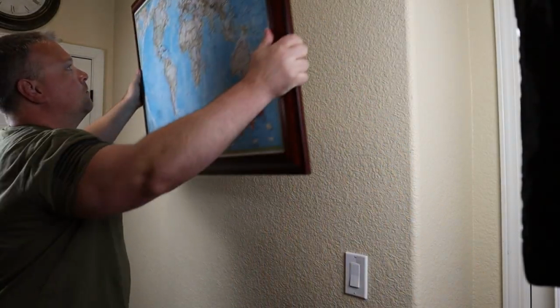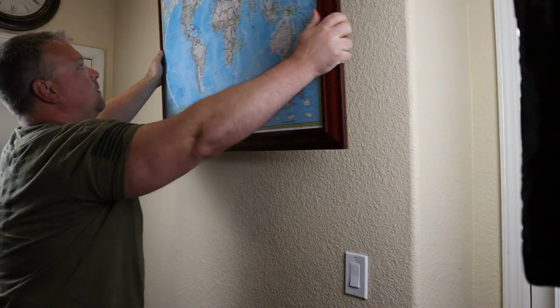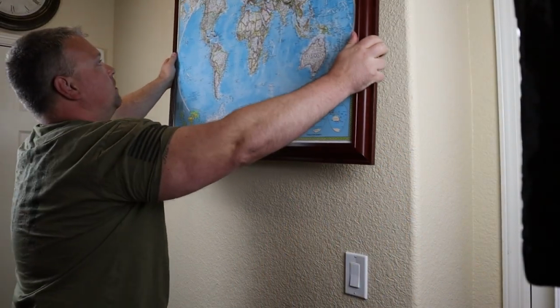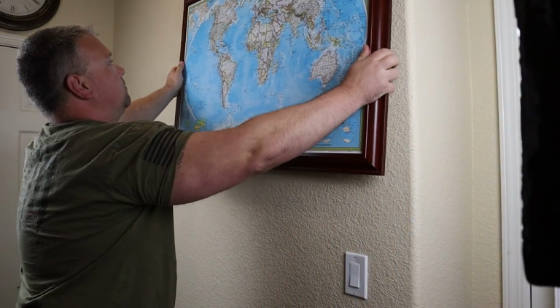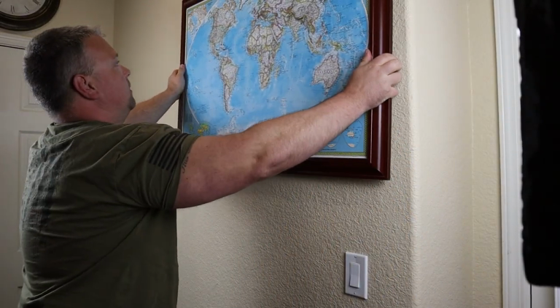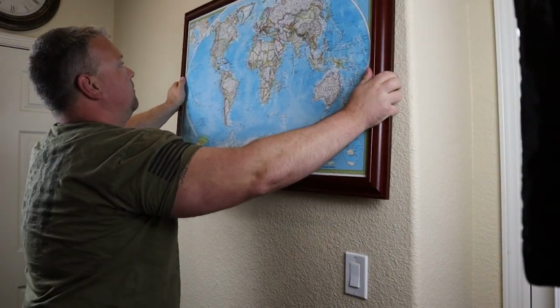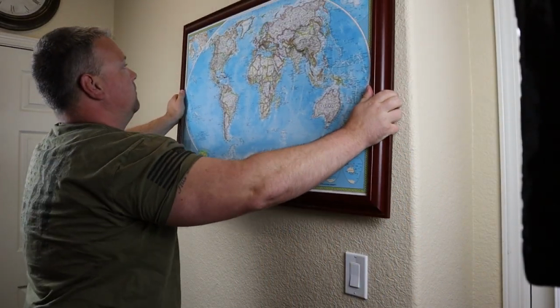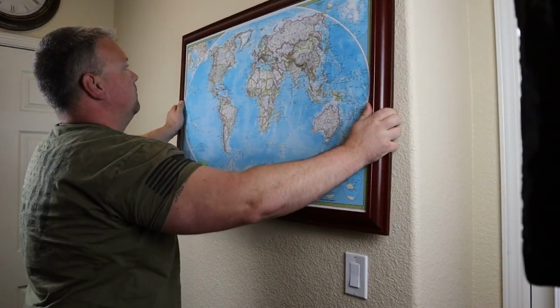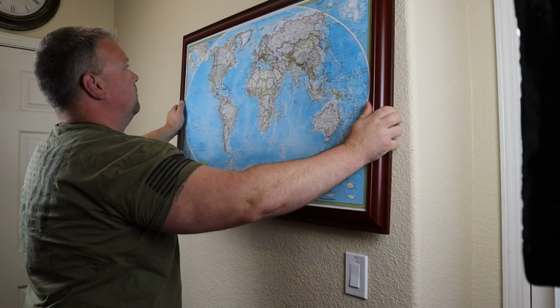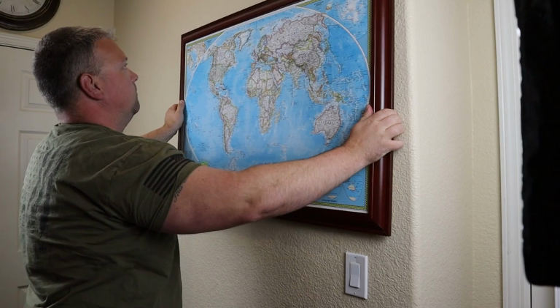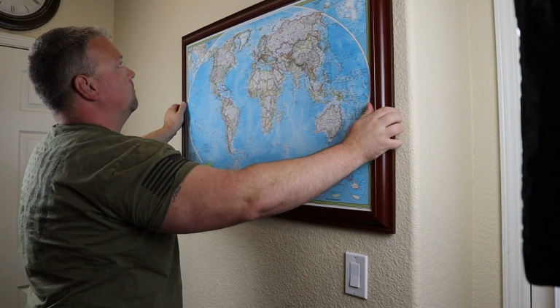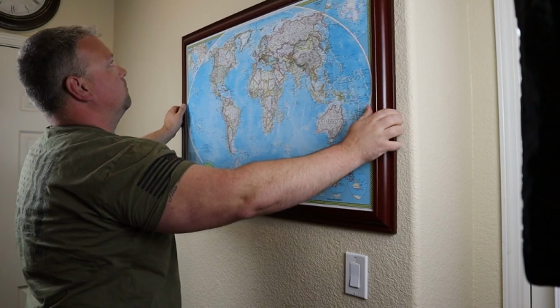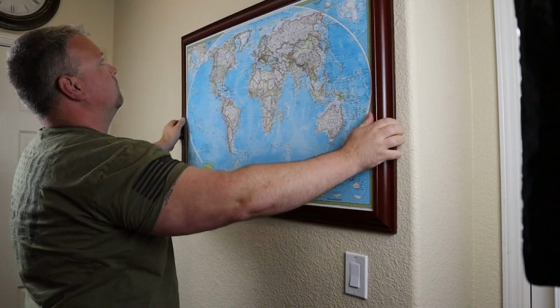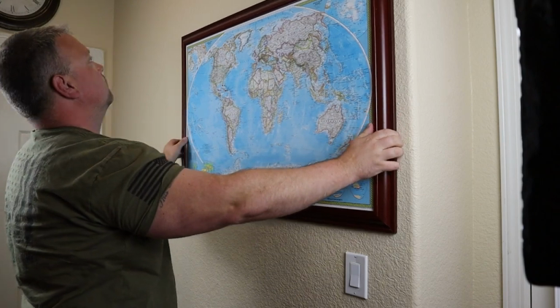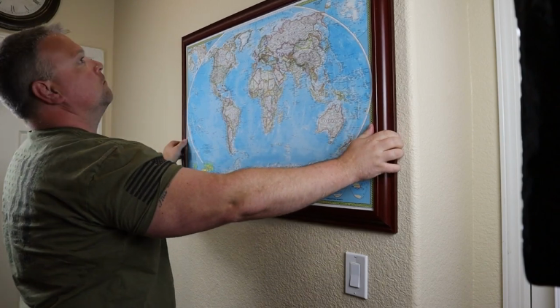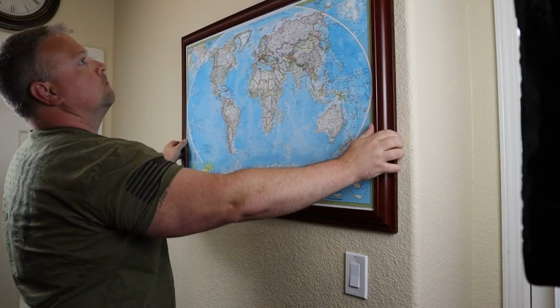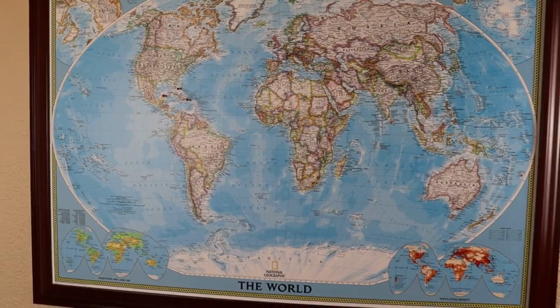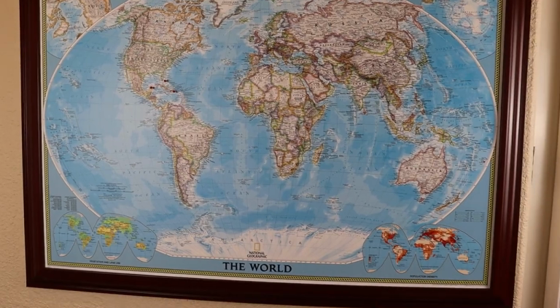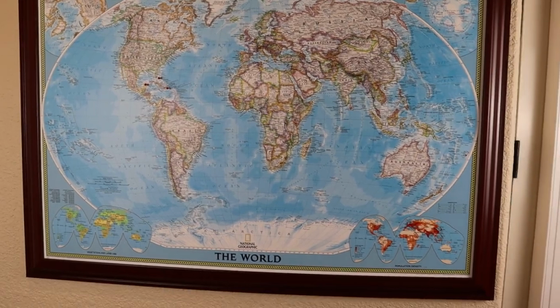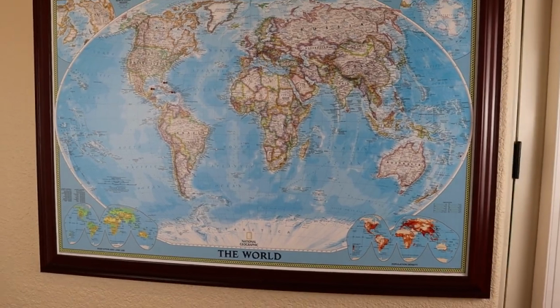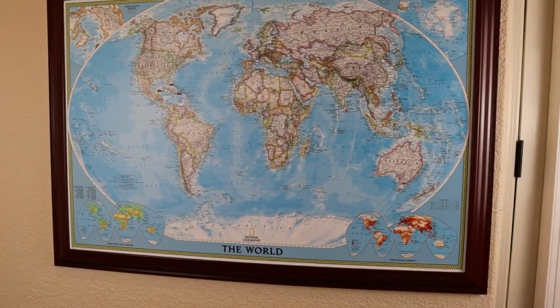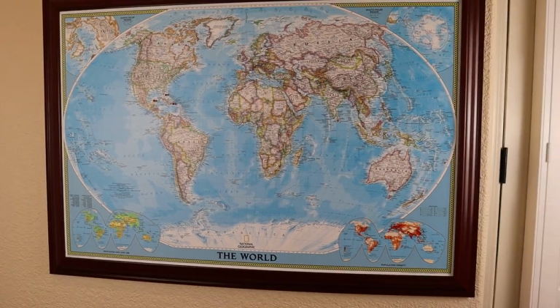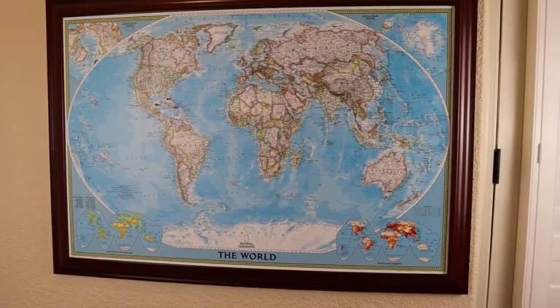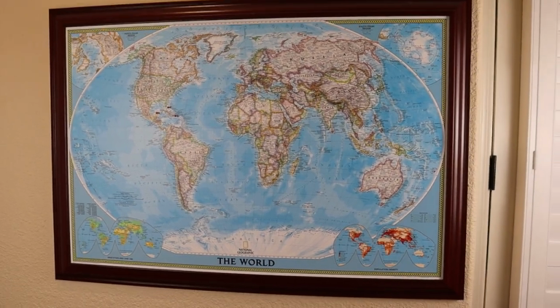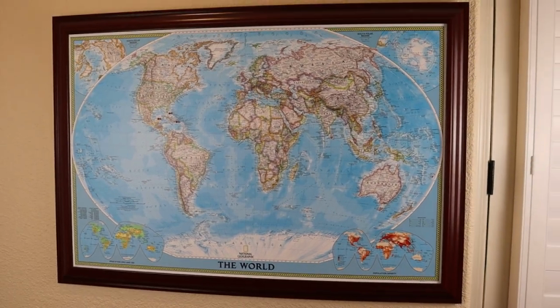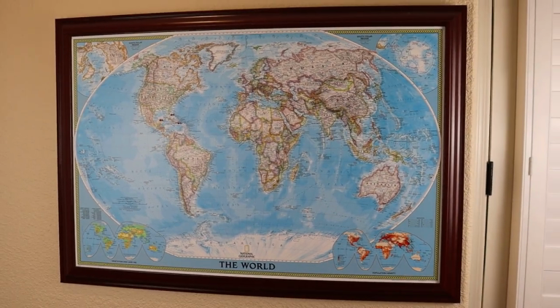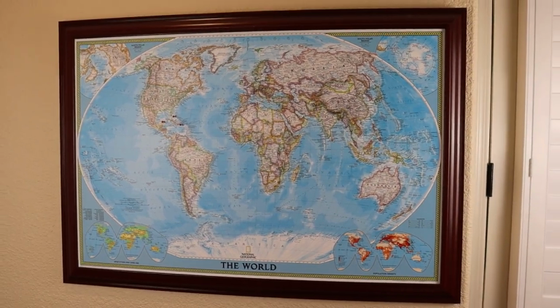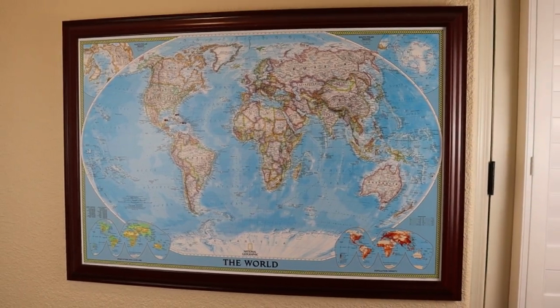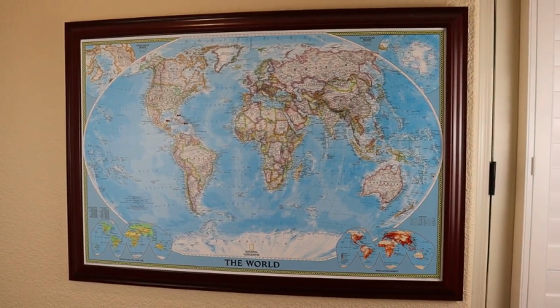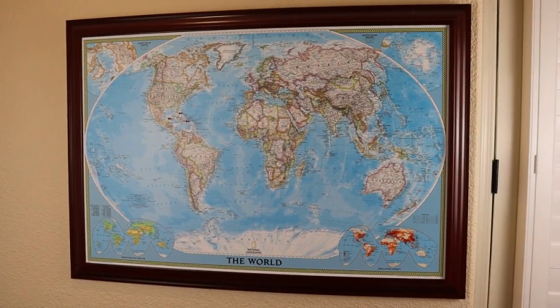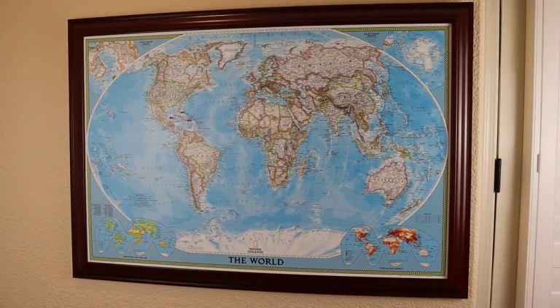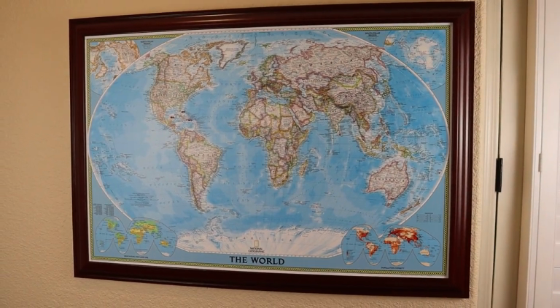It makes for a great conversation piece when people see where you've been. I don't have very many pins in mine, so I guess I need to travel some more.